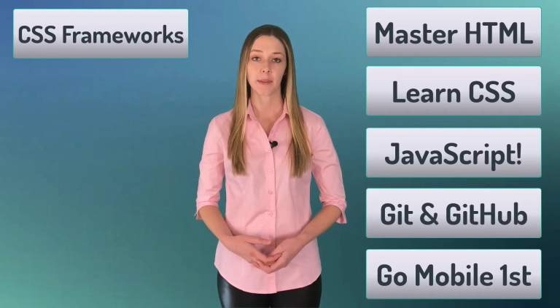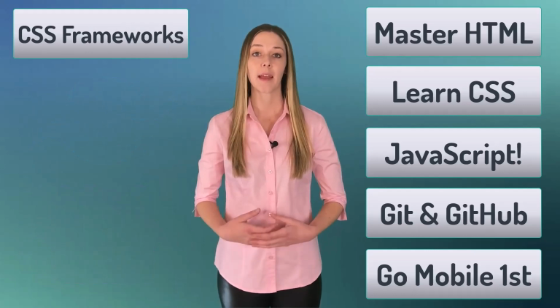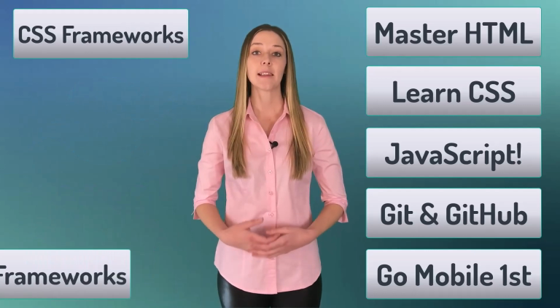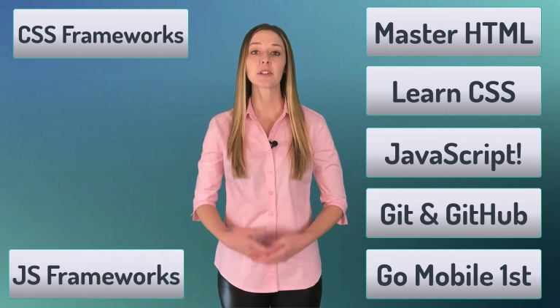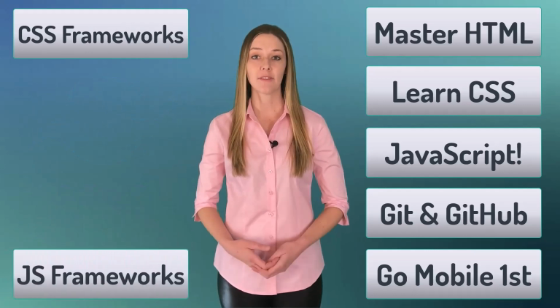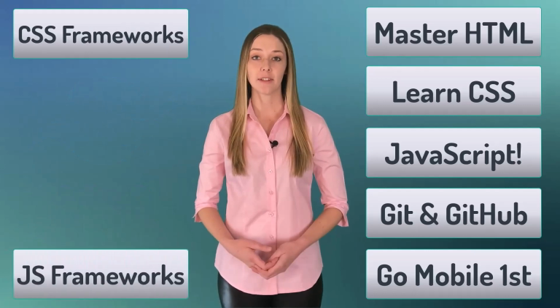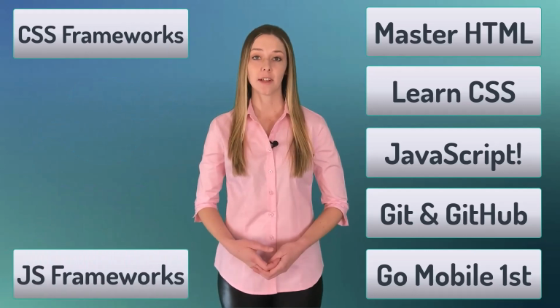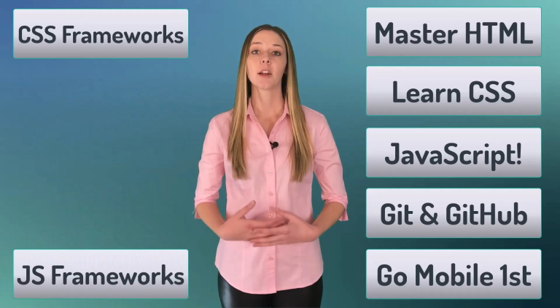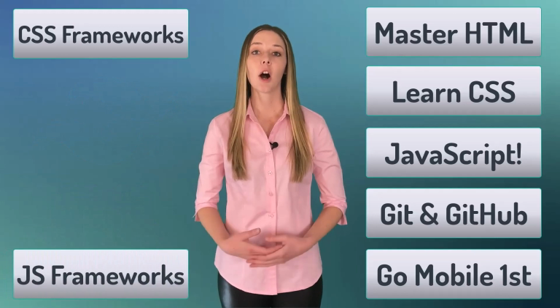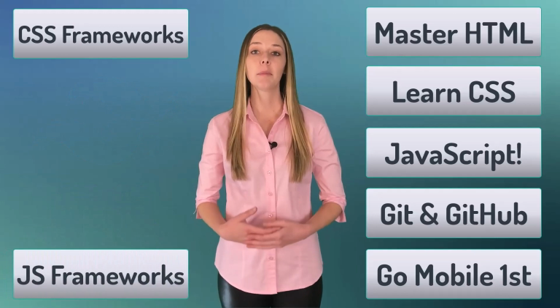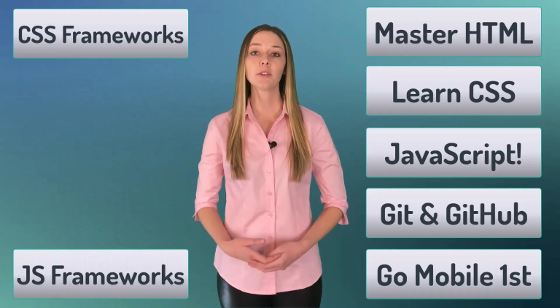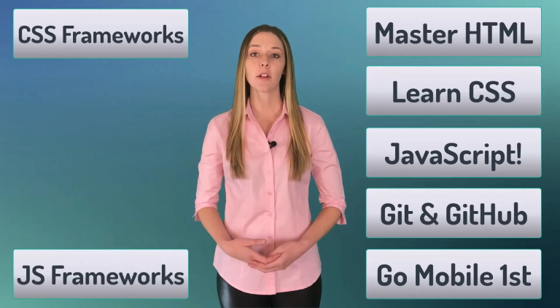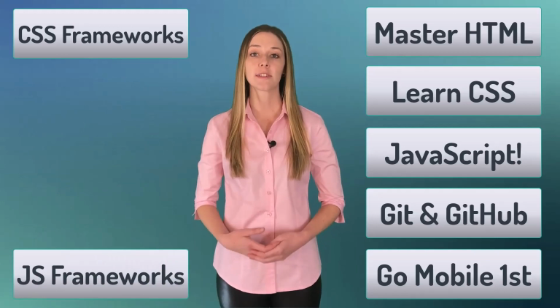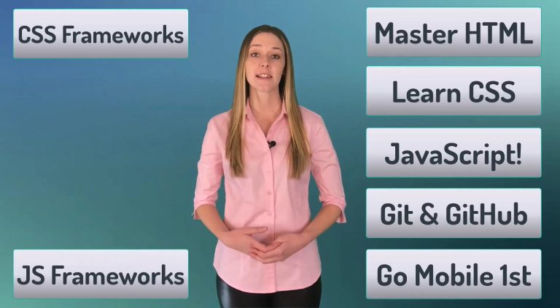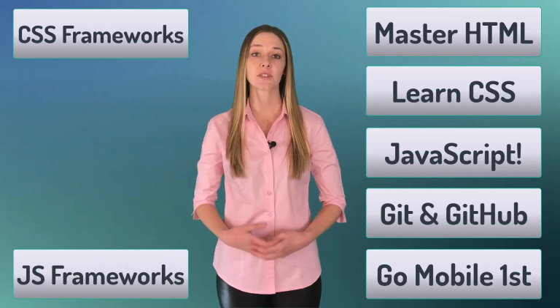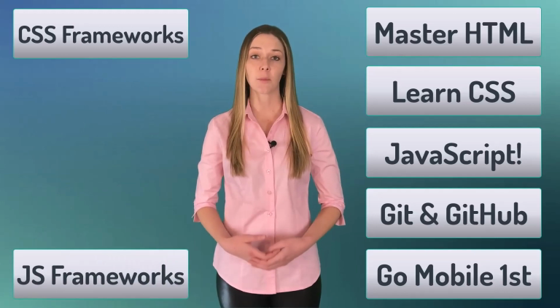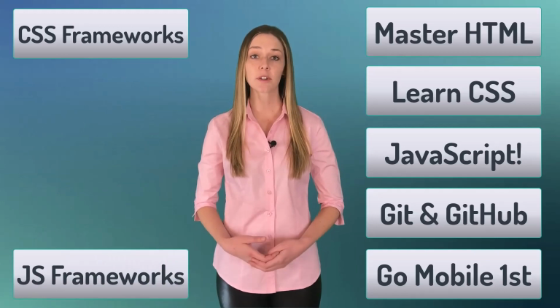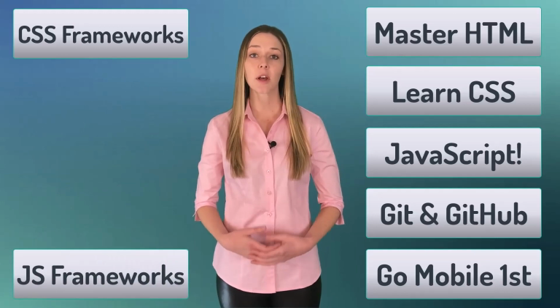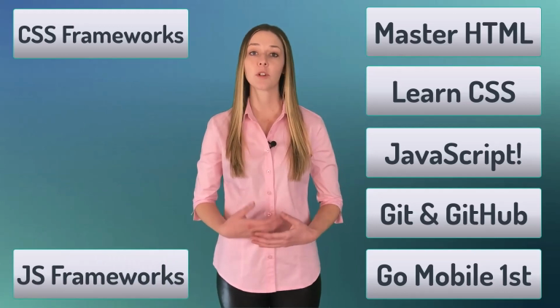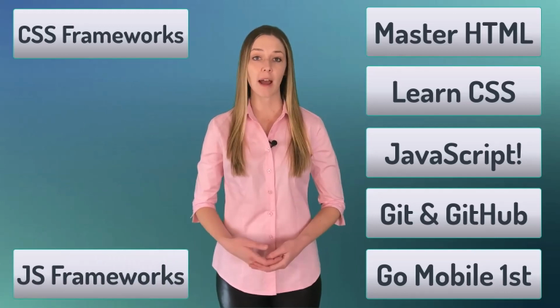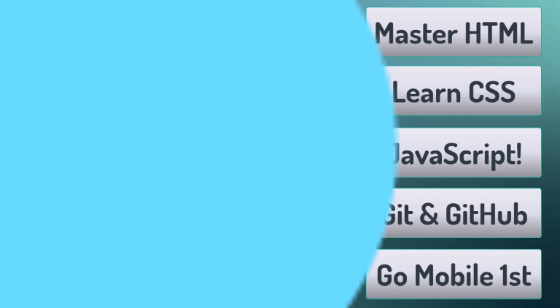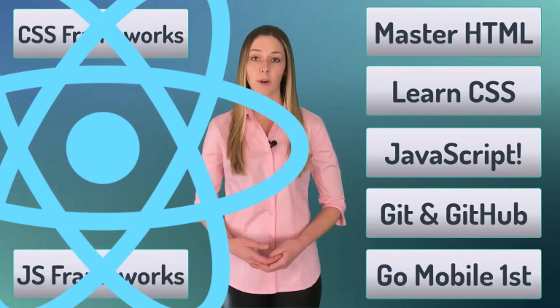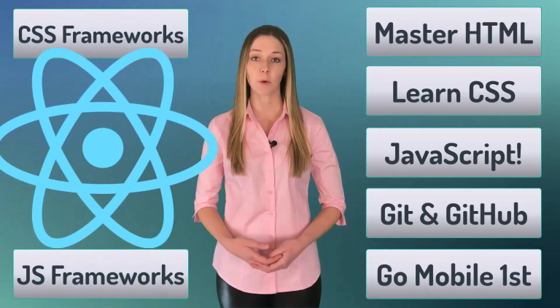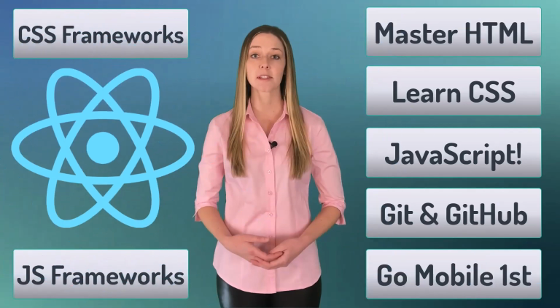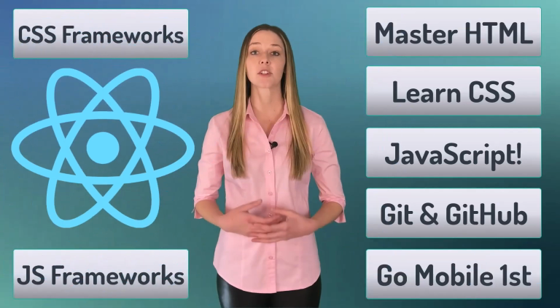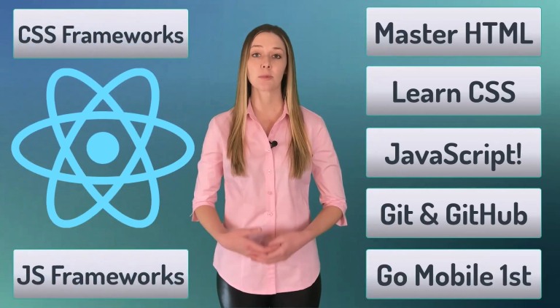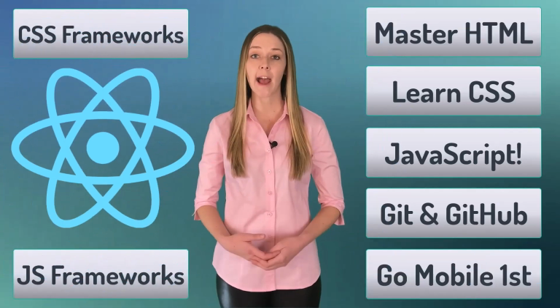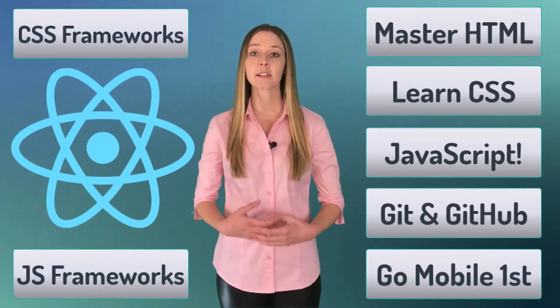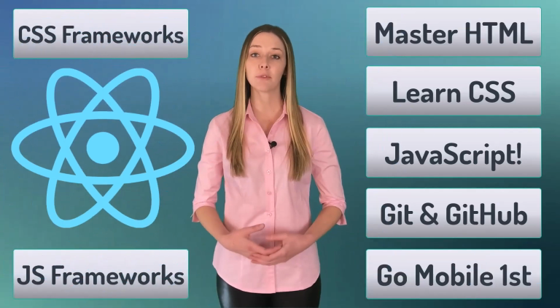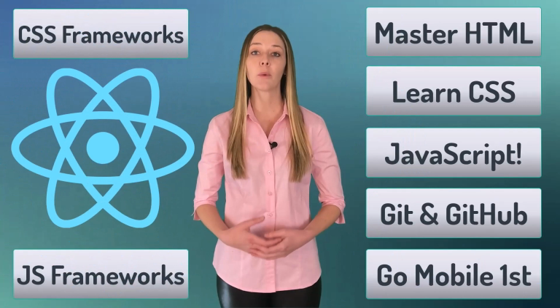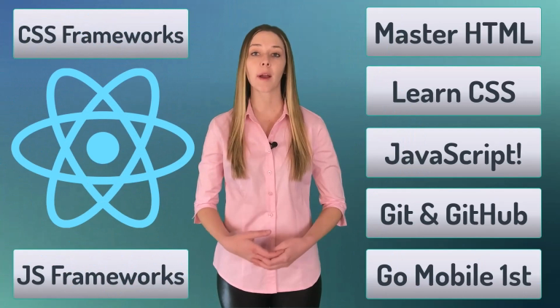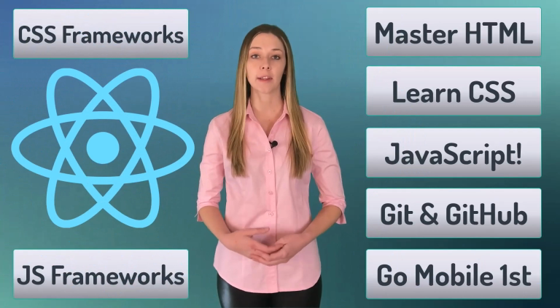Number seven, complement your knowledge of CSS frameworks with JavaScript frameworks such as React, Vue, or Angular.